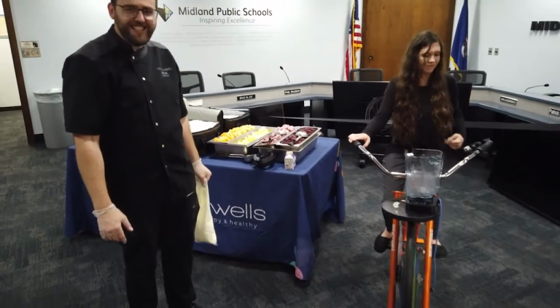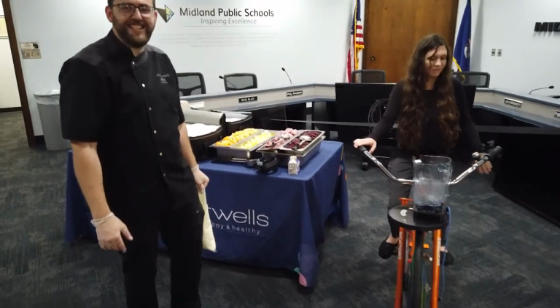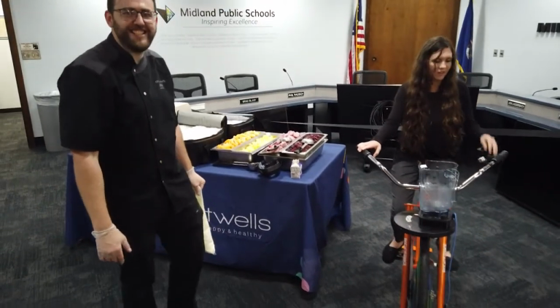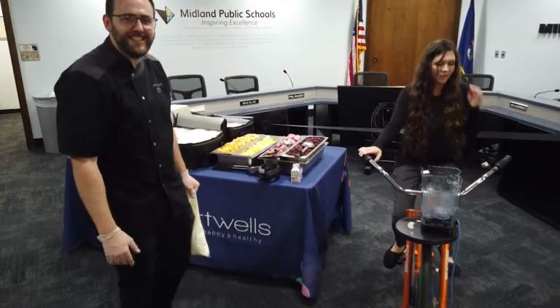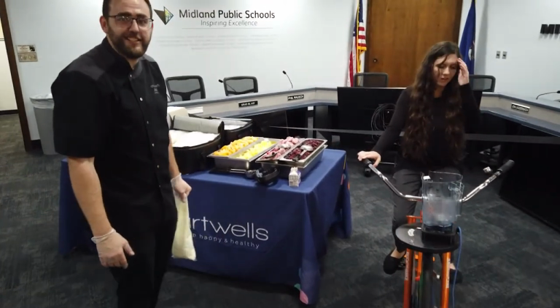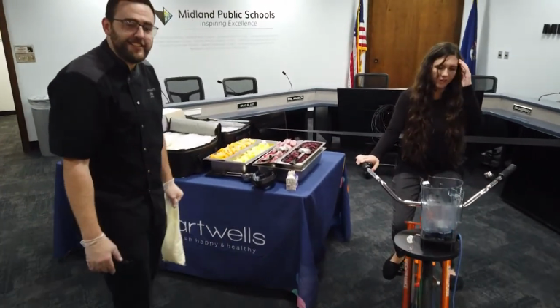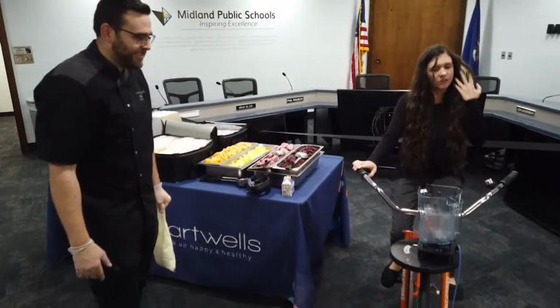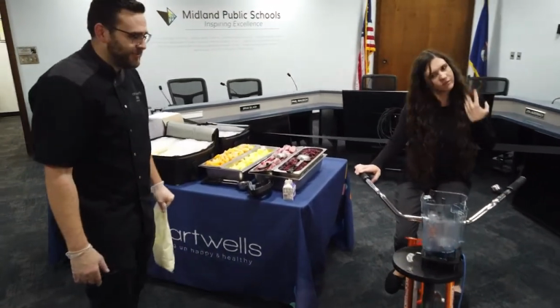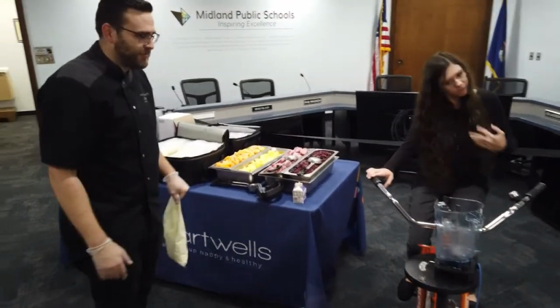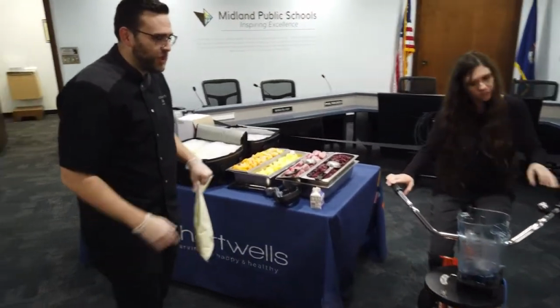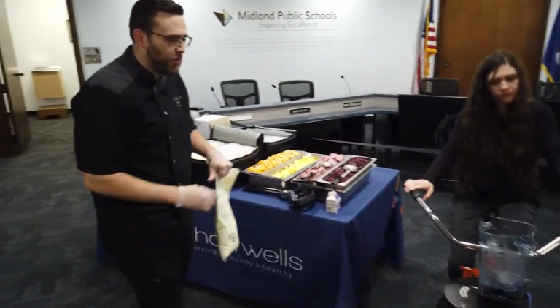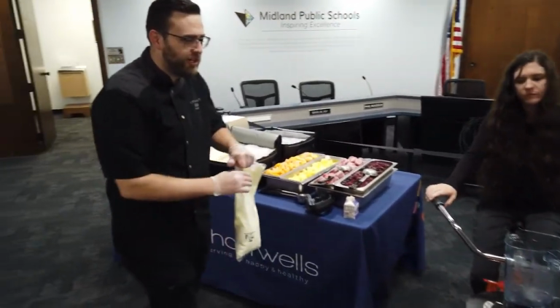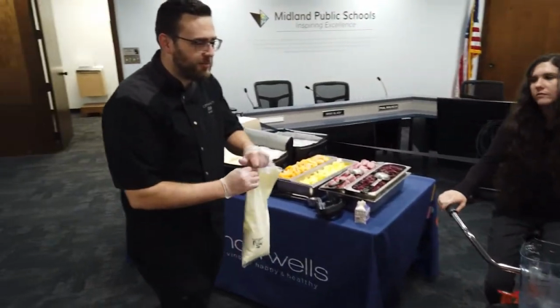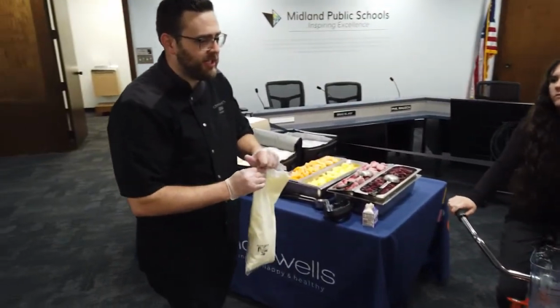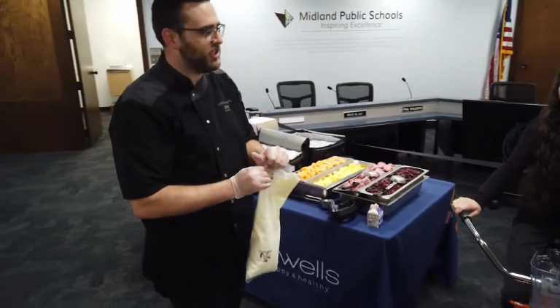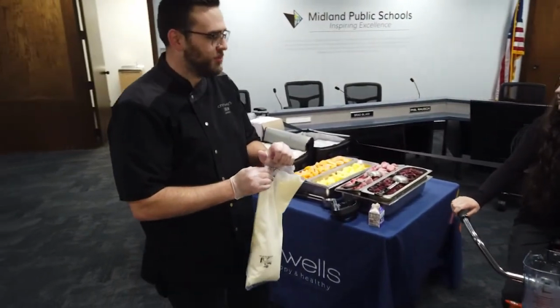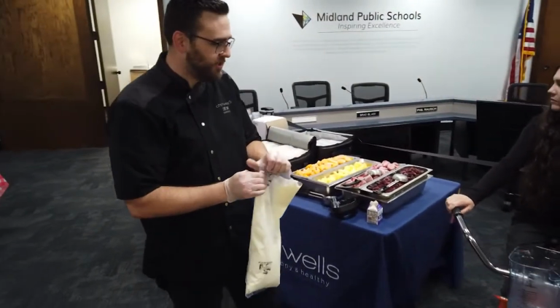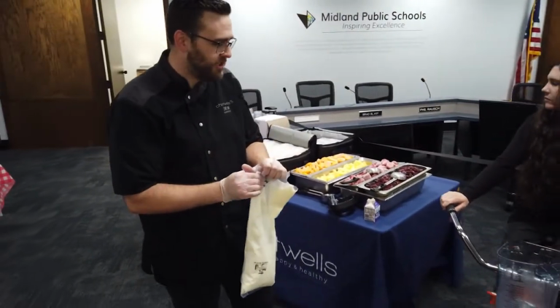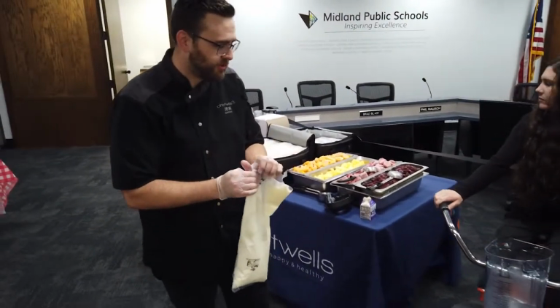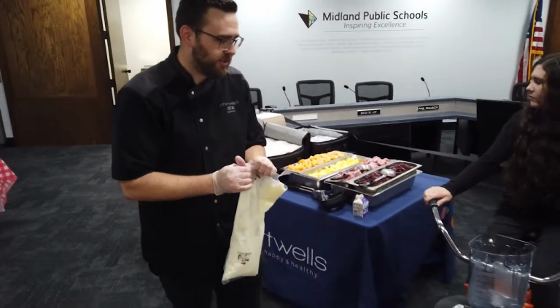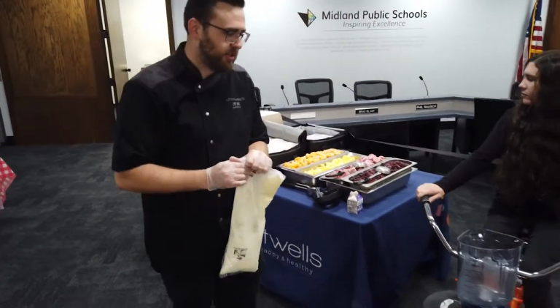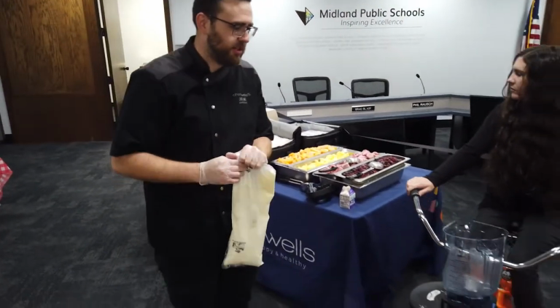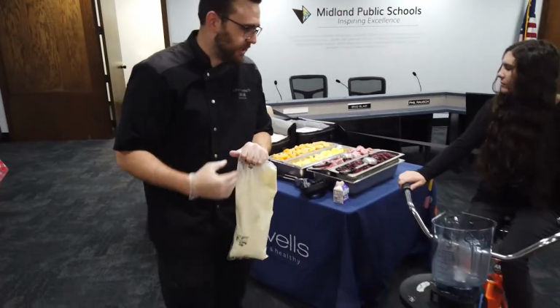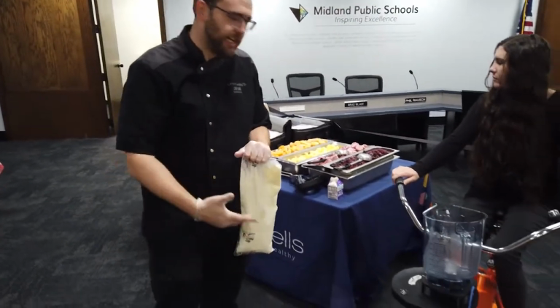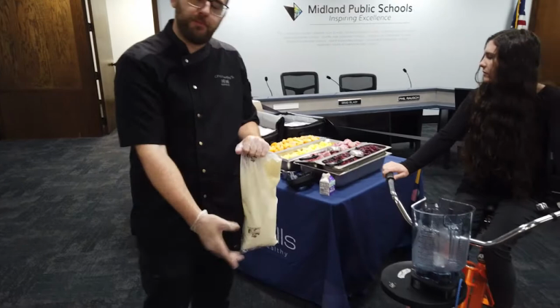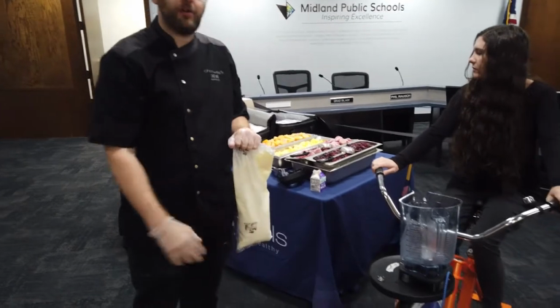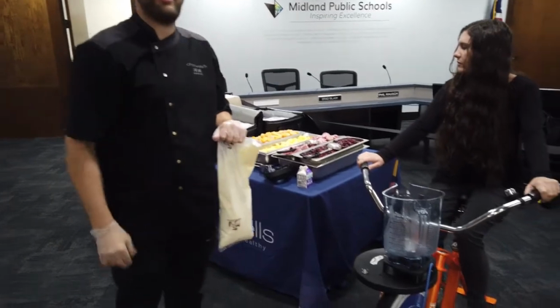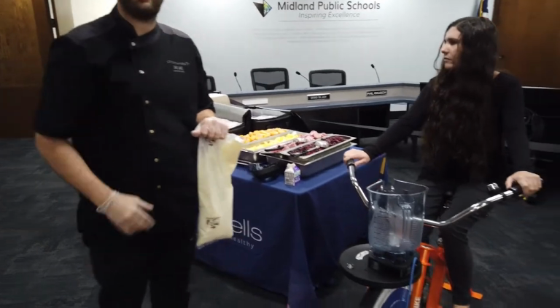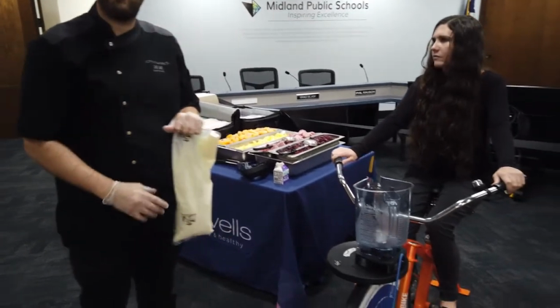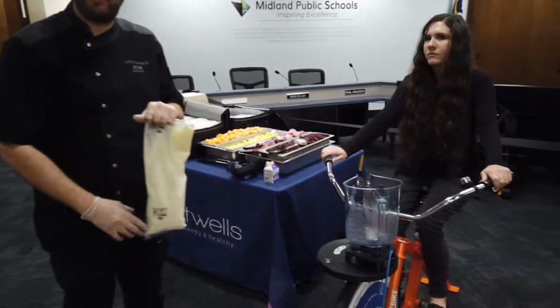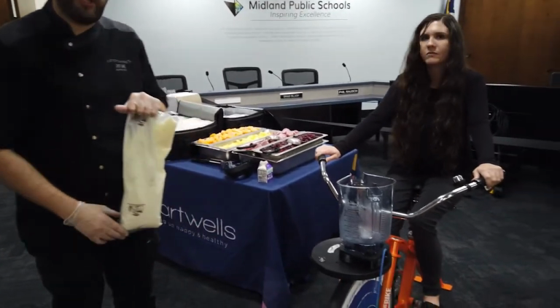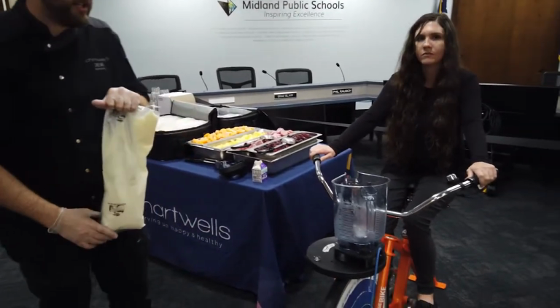All right, Chef Jake, what are we doing here today? We are making smoothies with our leg-powered smoothie bike.